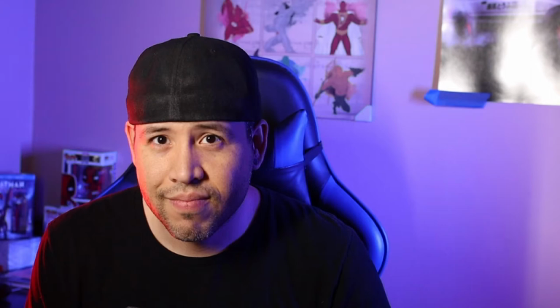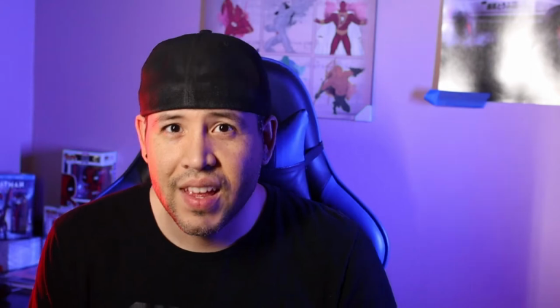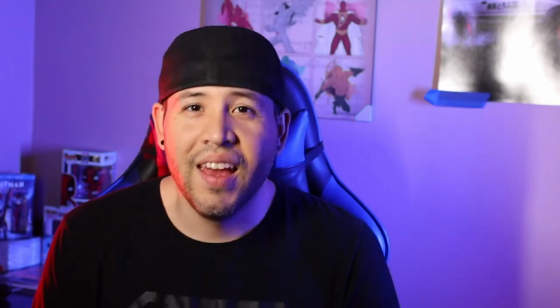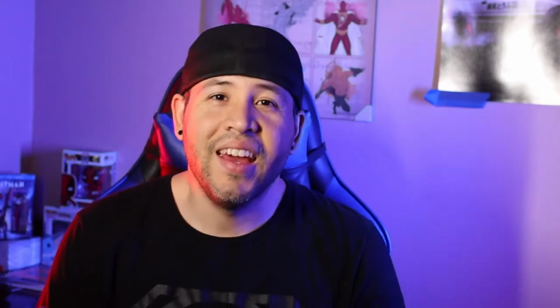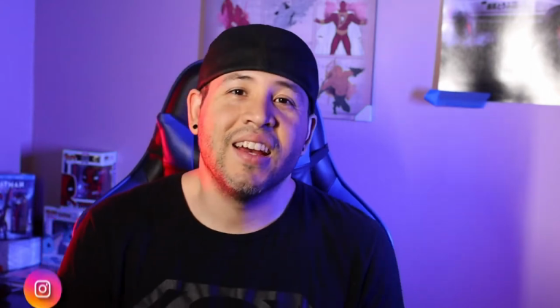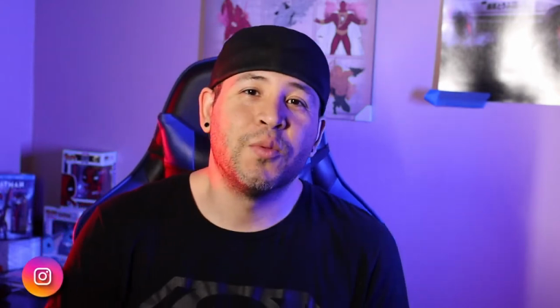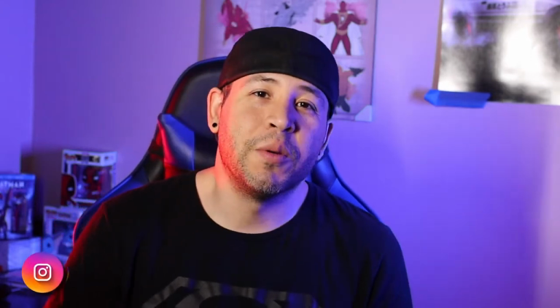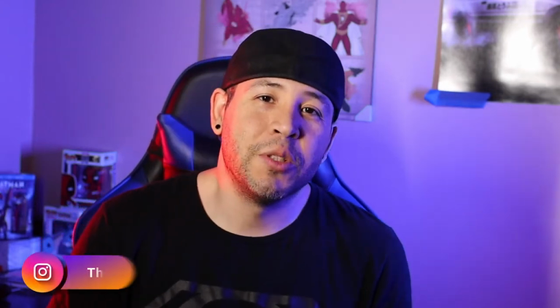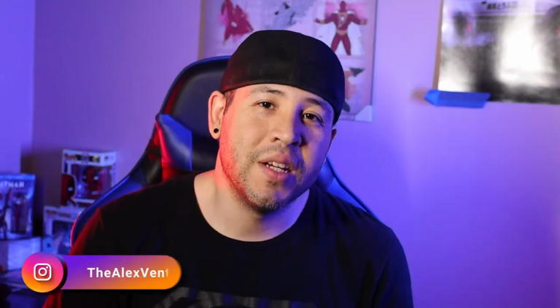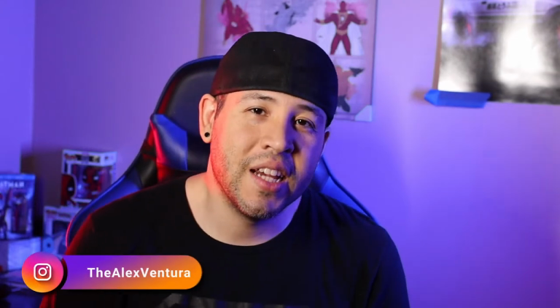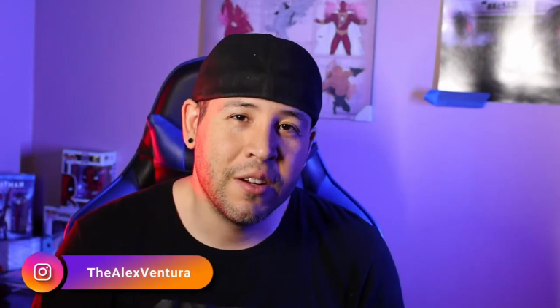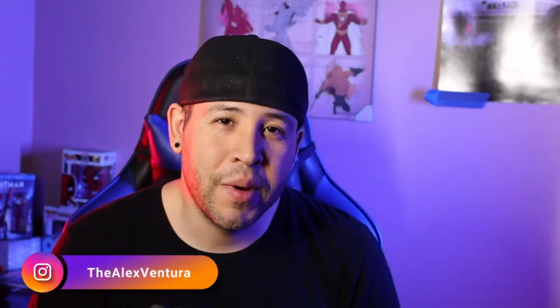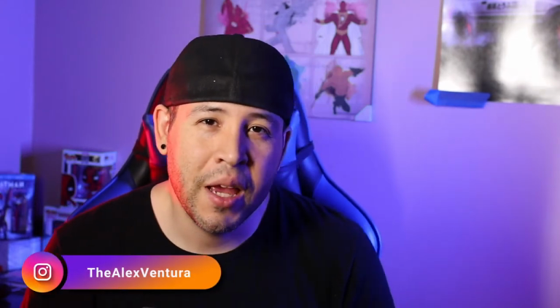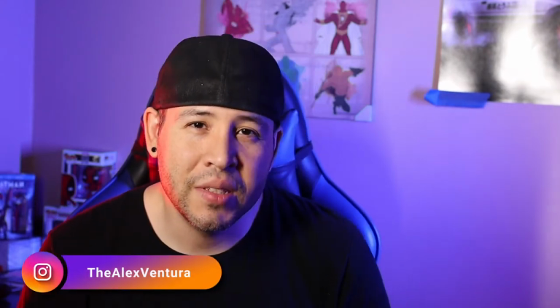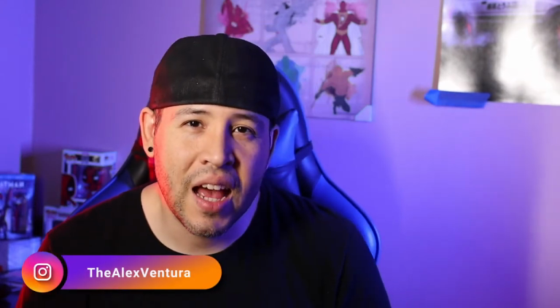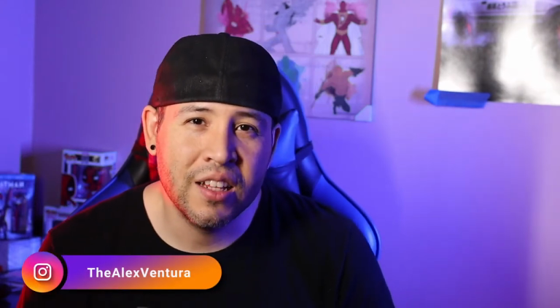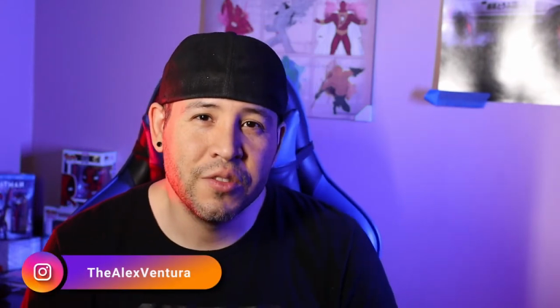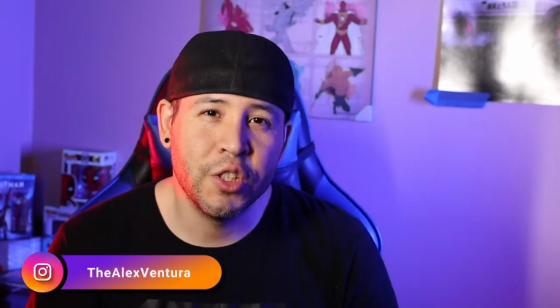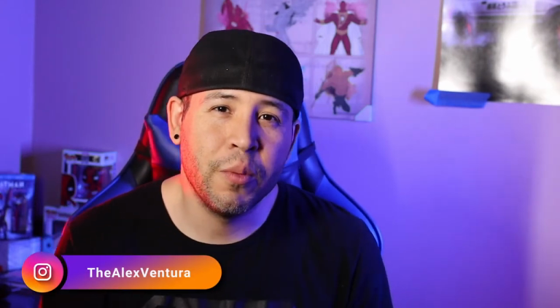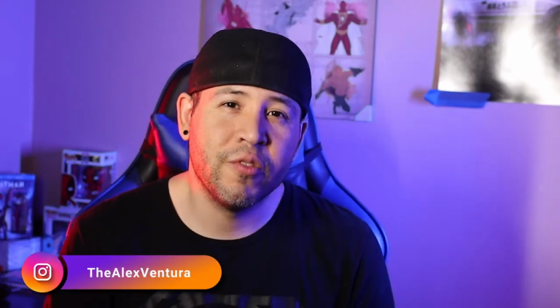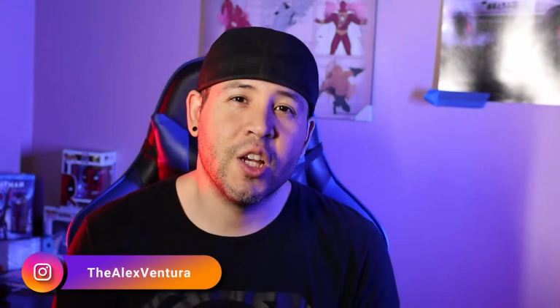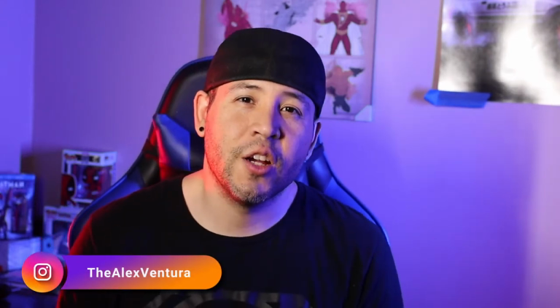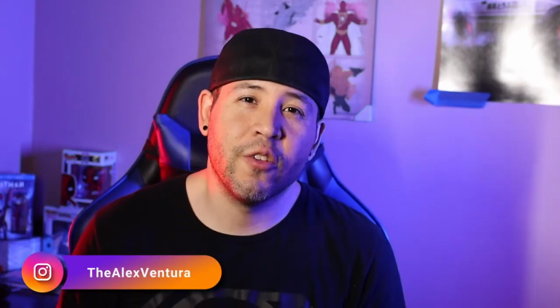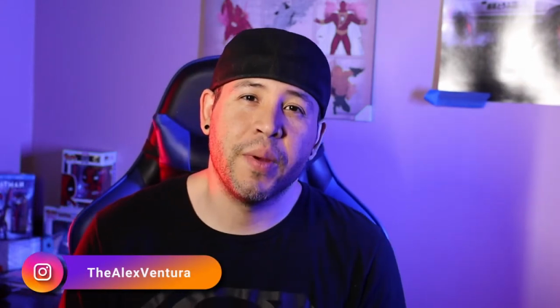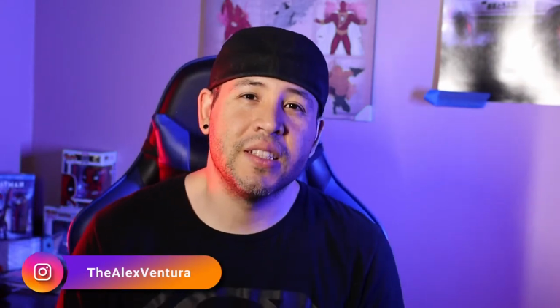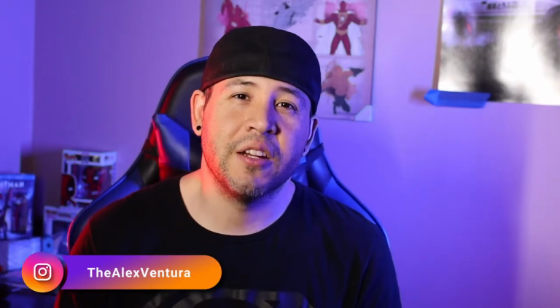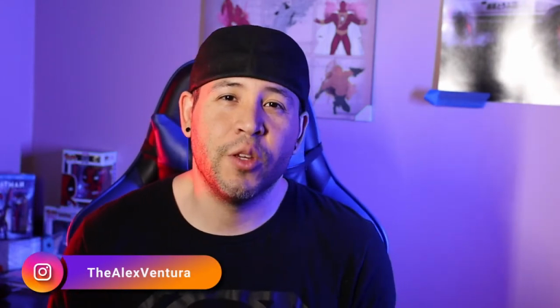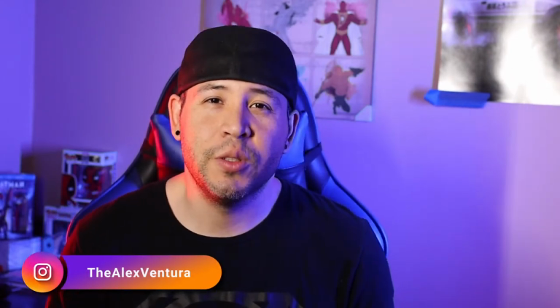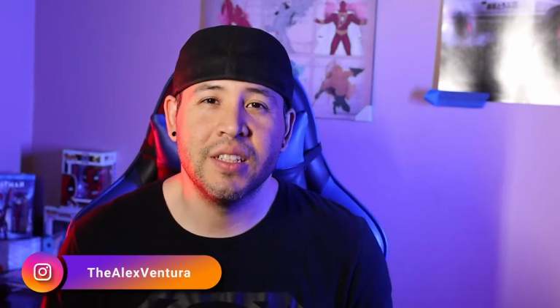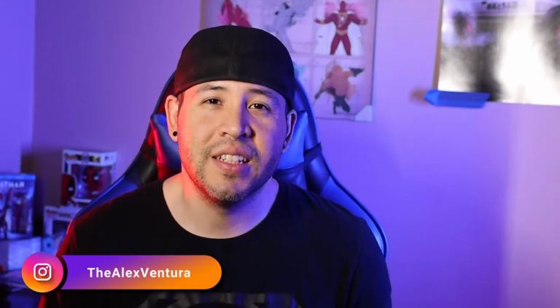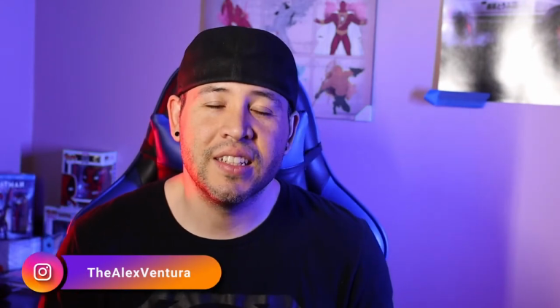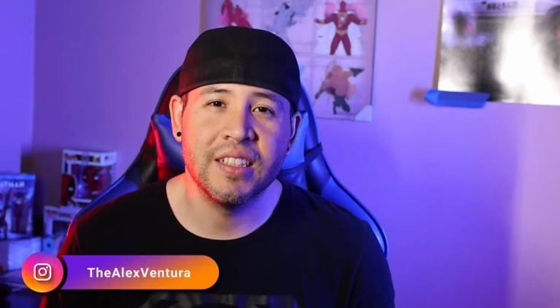Hey guys, welcome to my channel. My name is Alex Ventura. I'm a photographer based out of Houston, Texas.